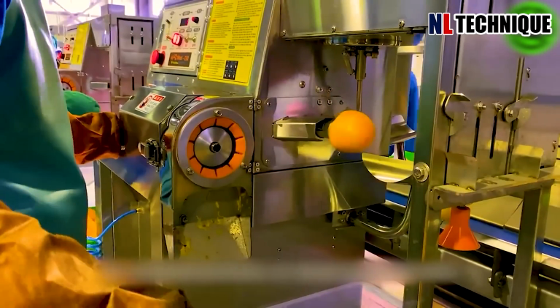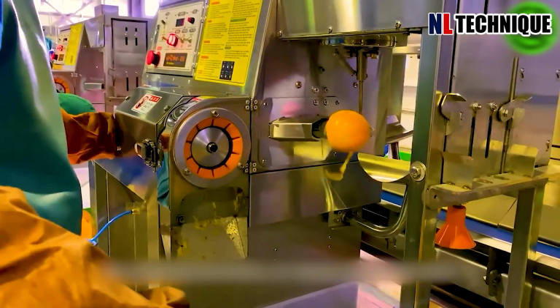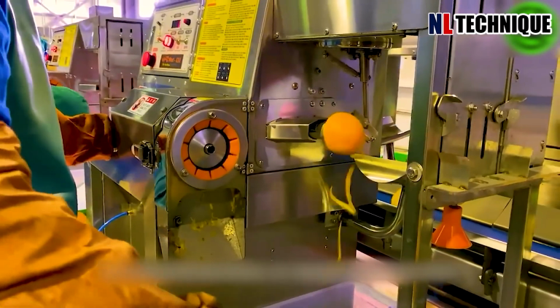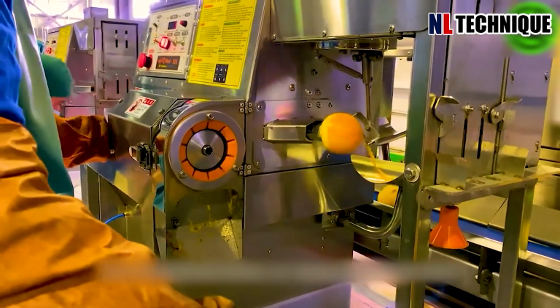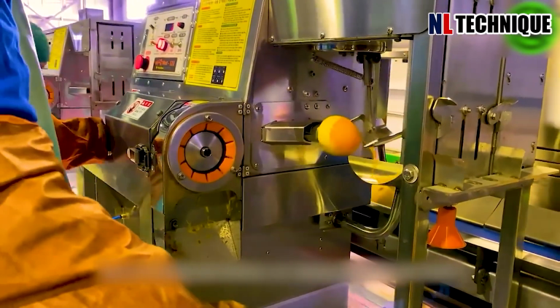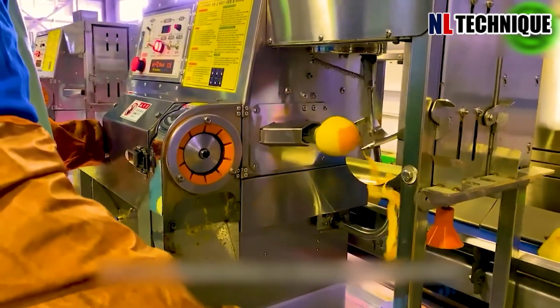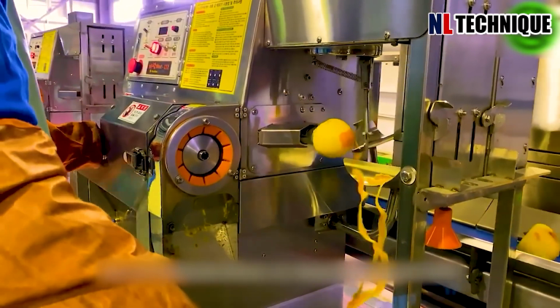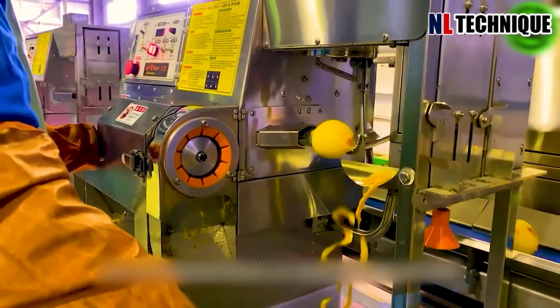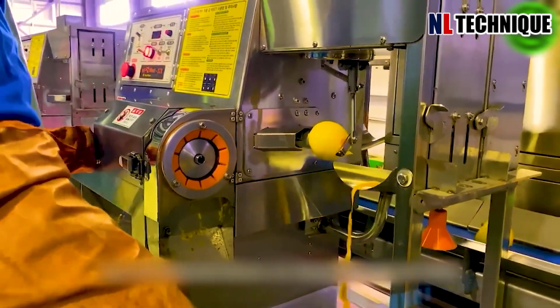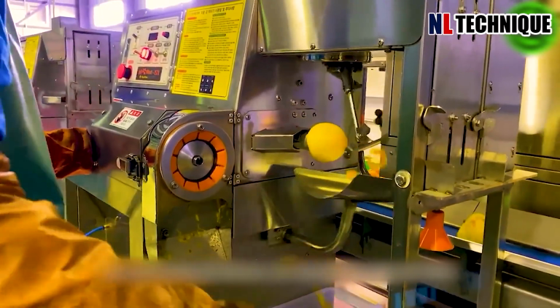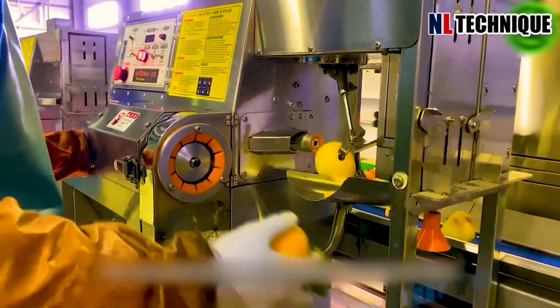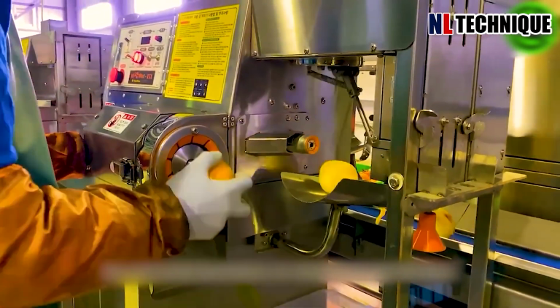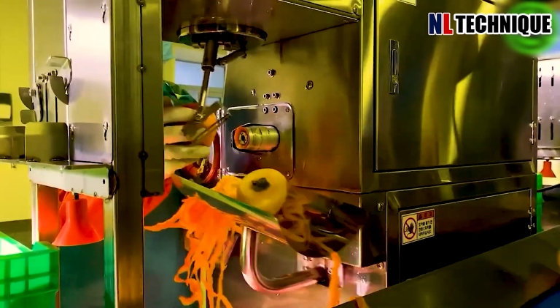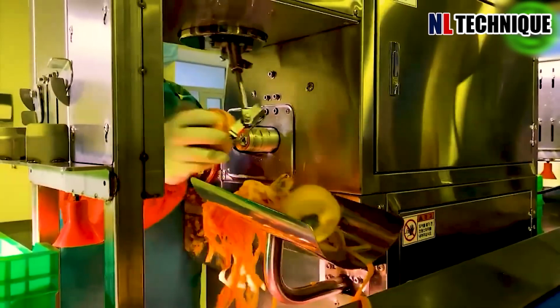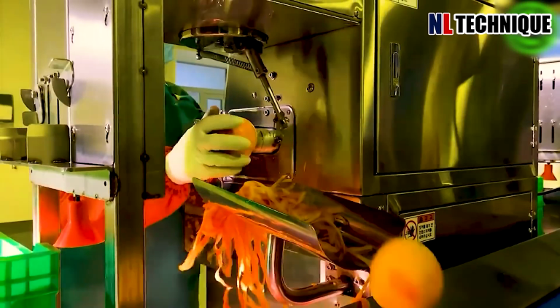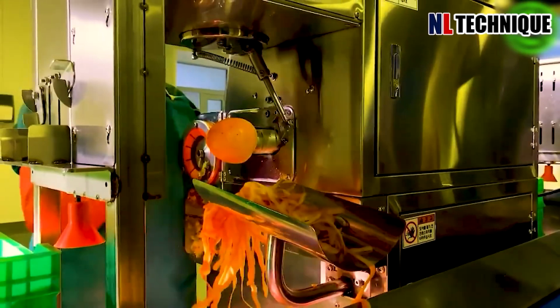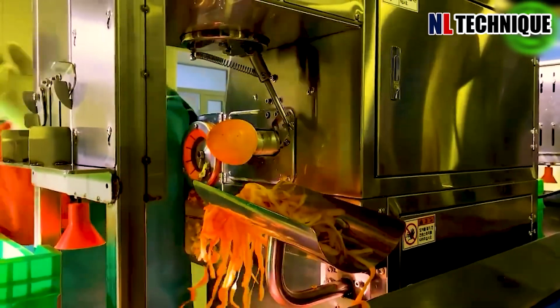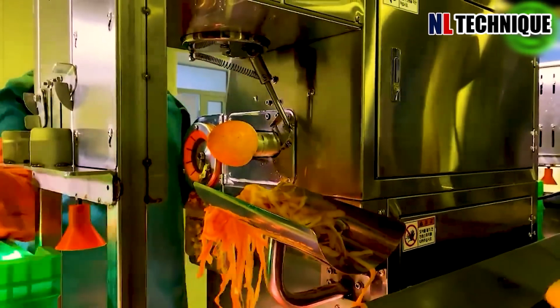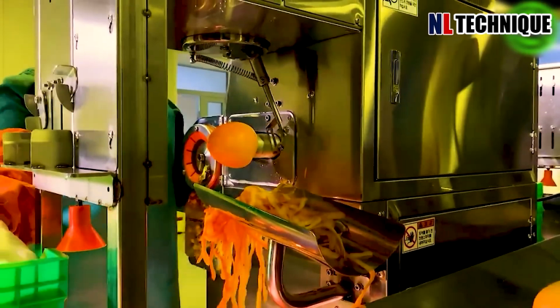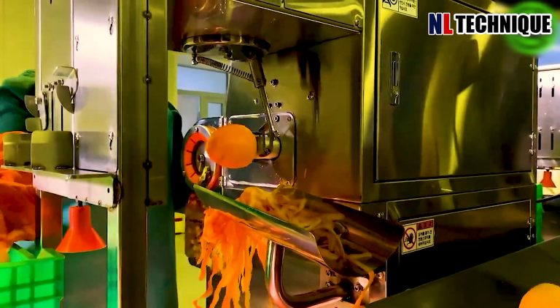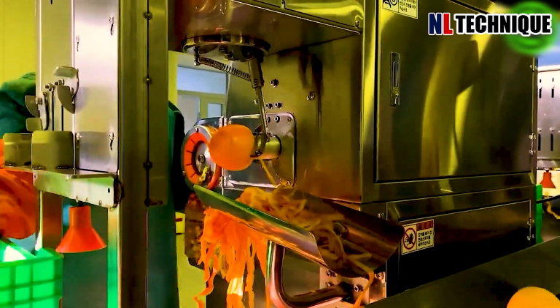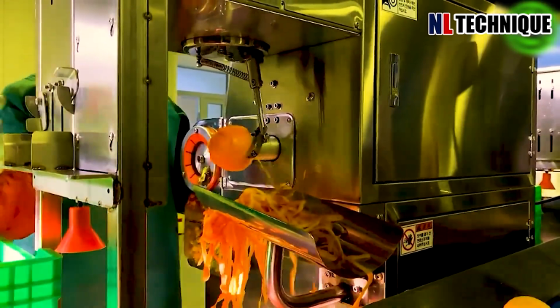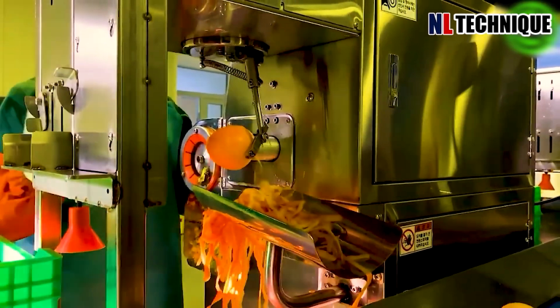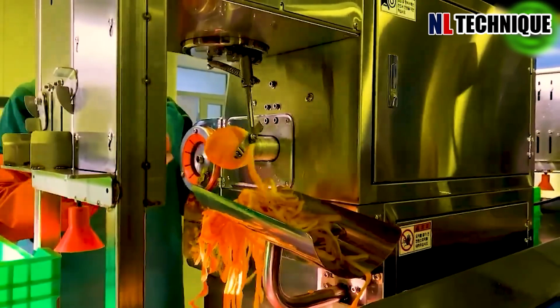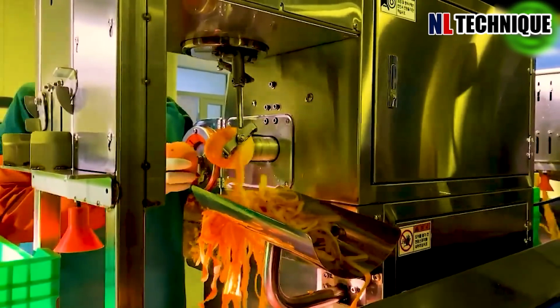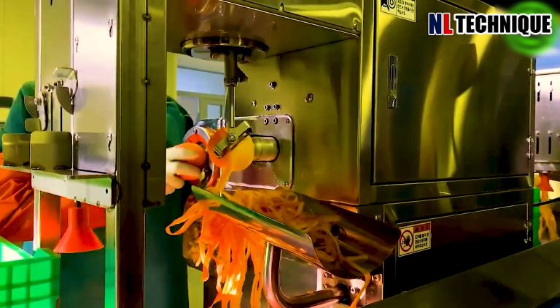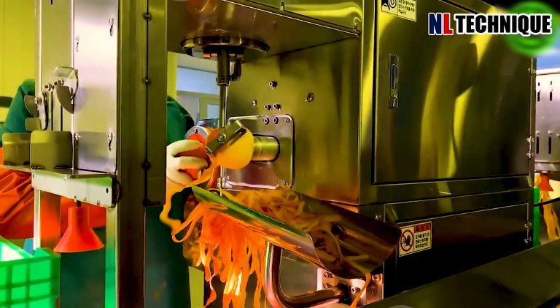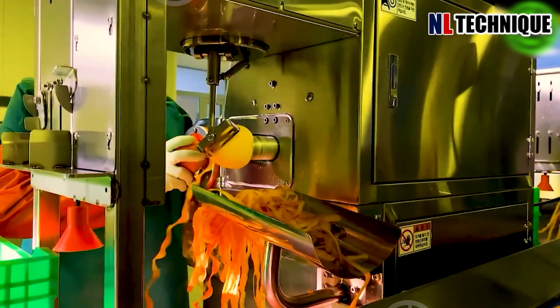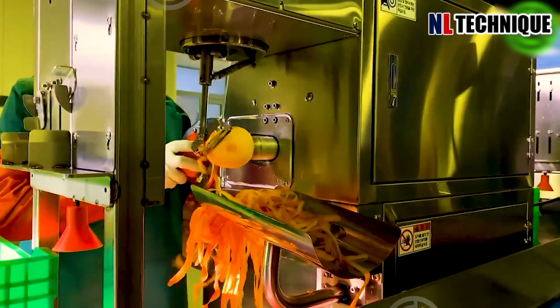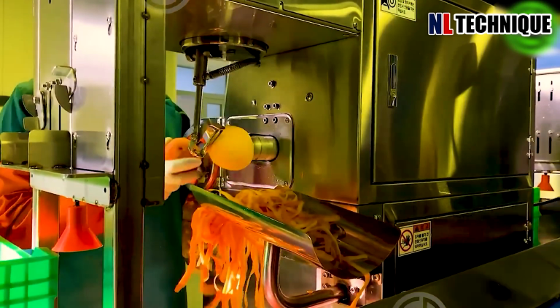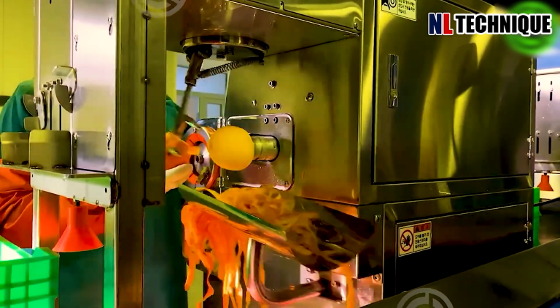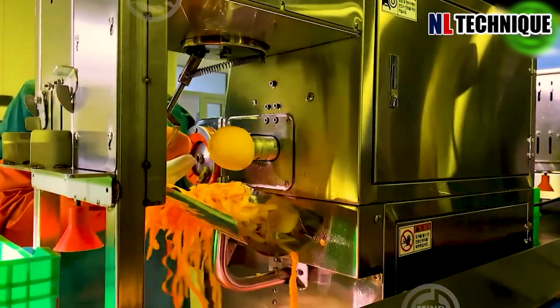This automatic peeler machine only needs a few seconds to peel these persimmons.